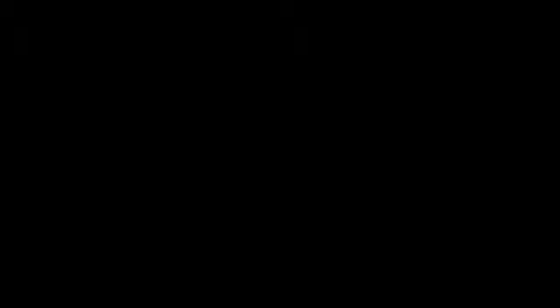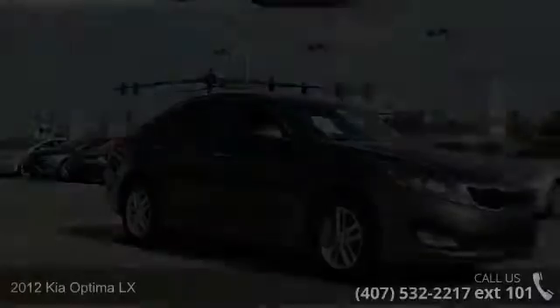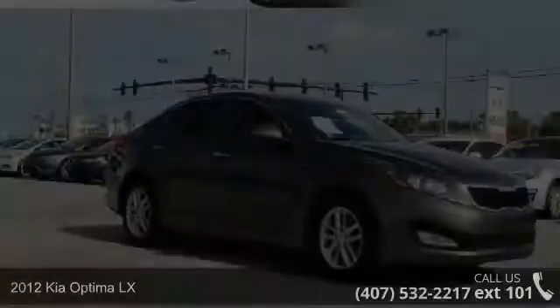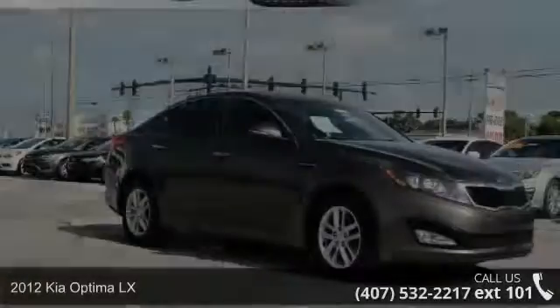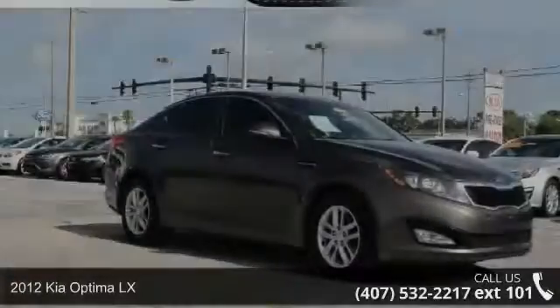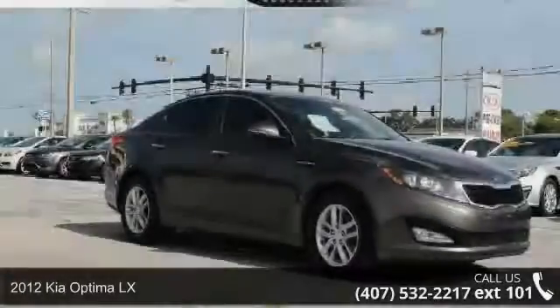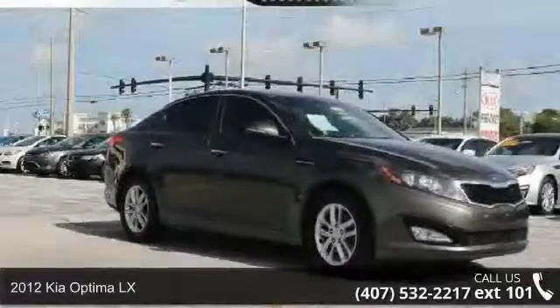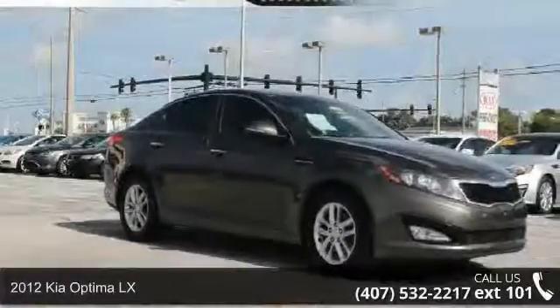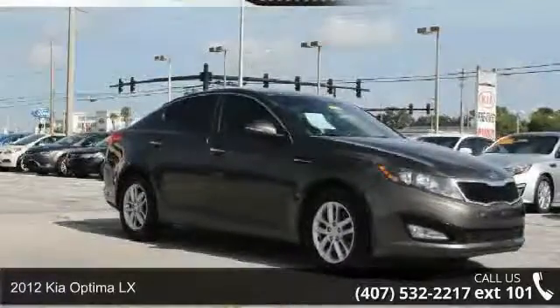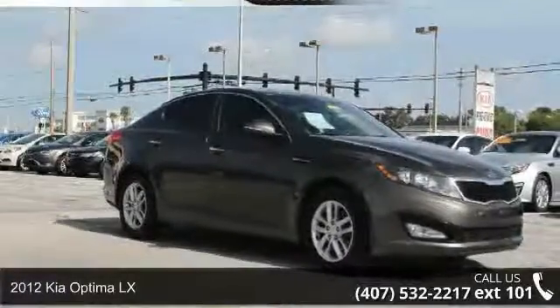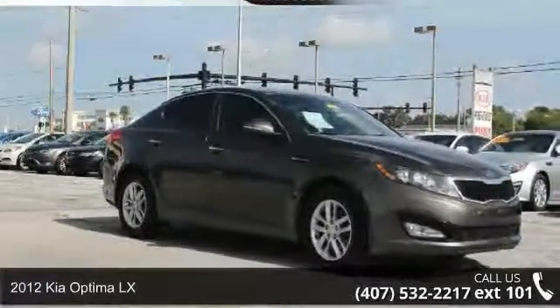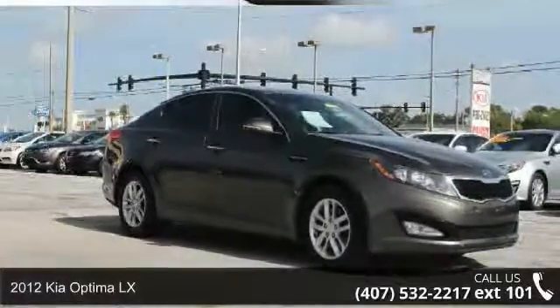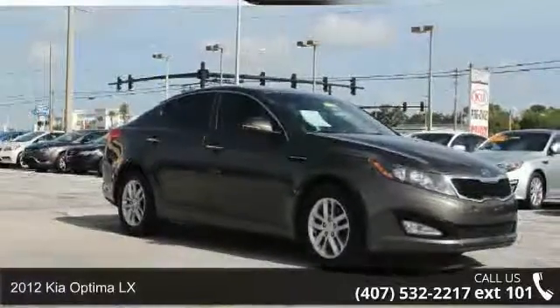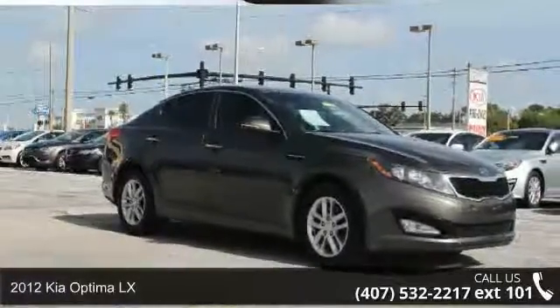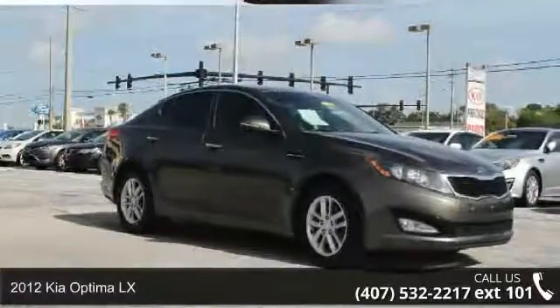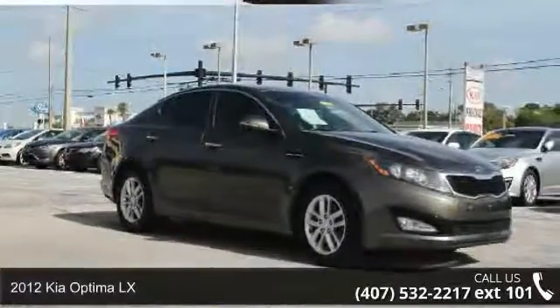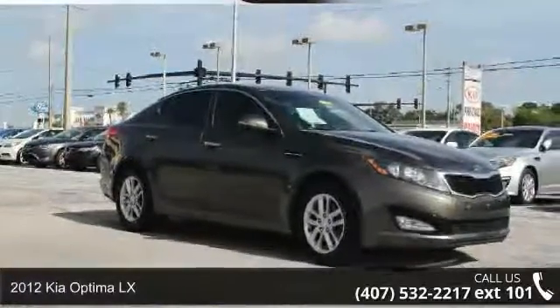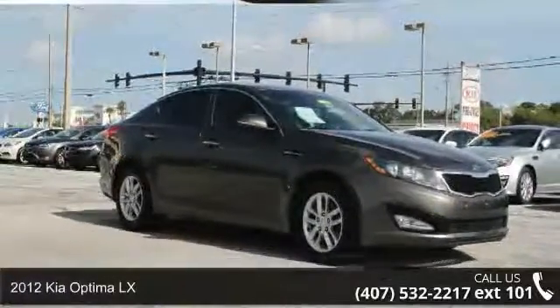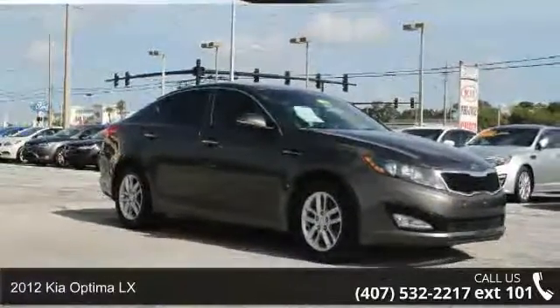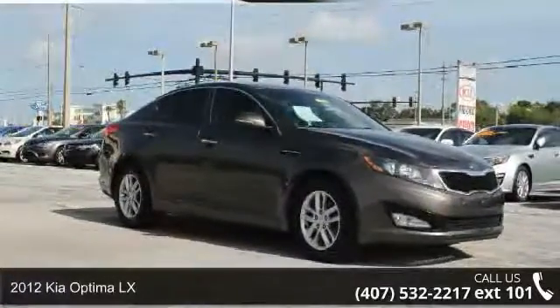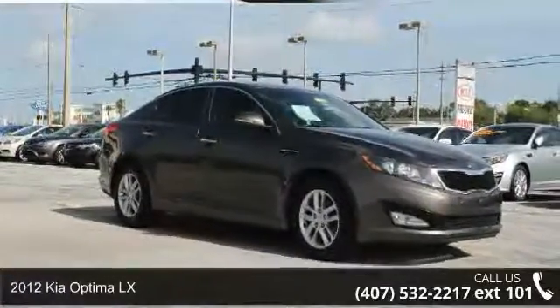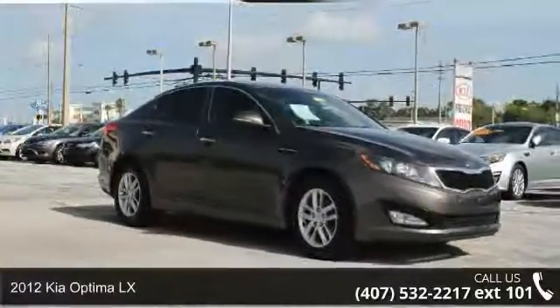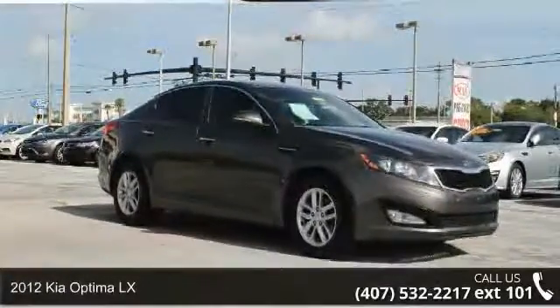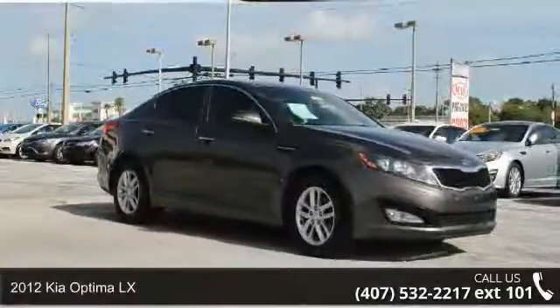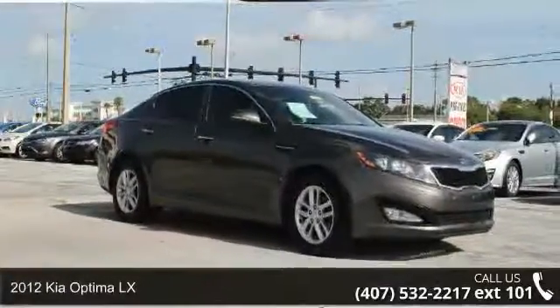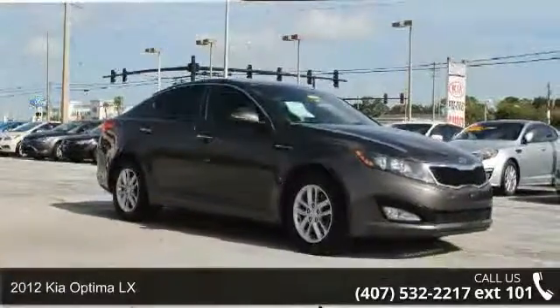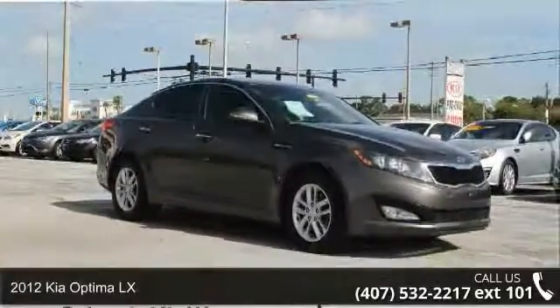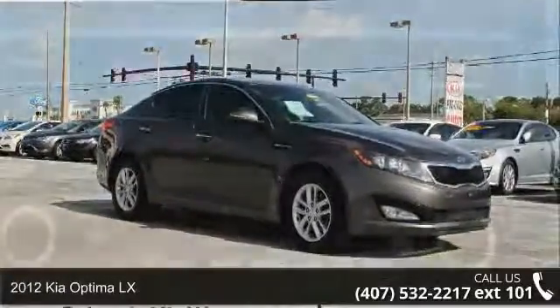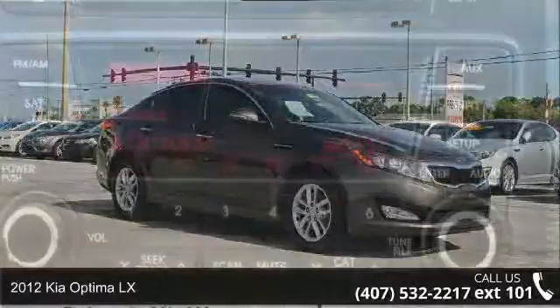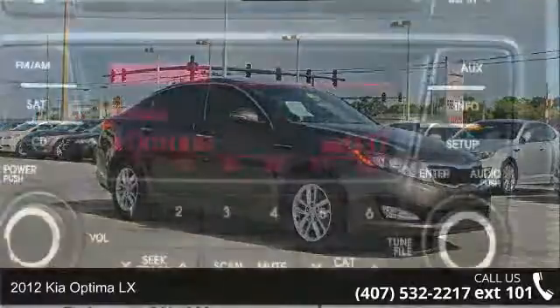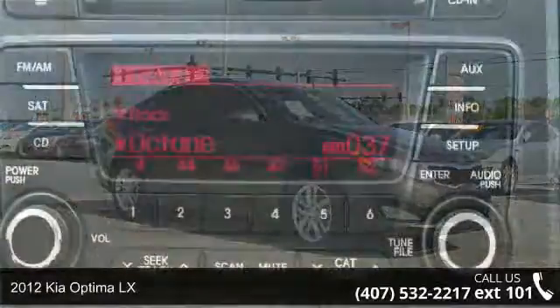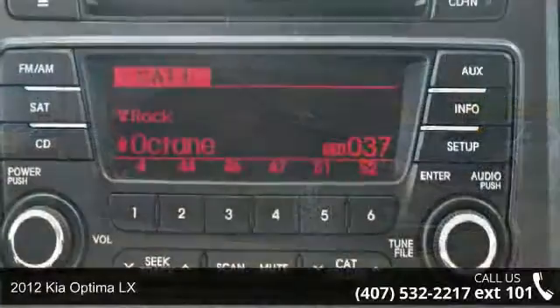Step into the 2012 Kia Optima LX. This may be the set of wheels you've been looking for.